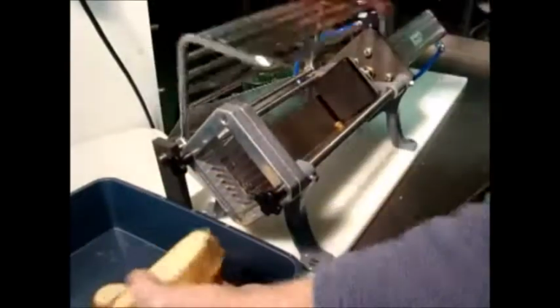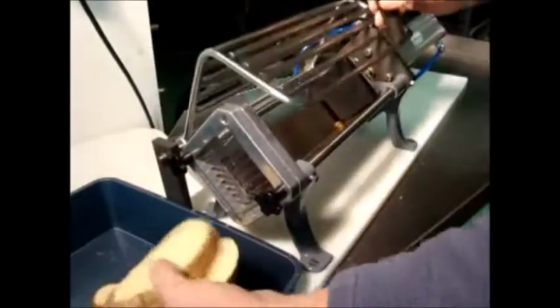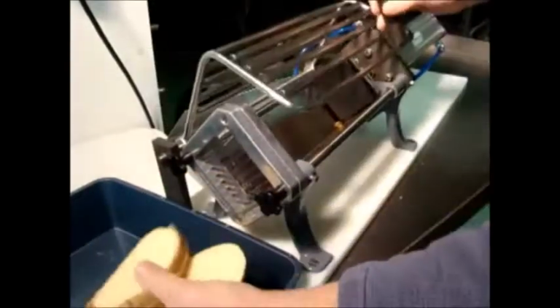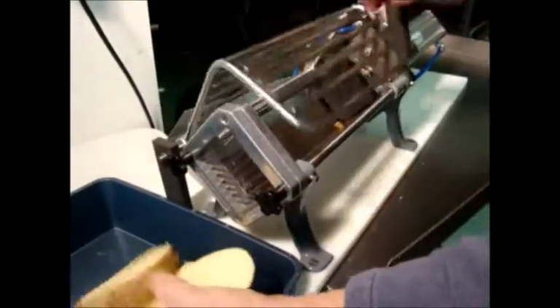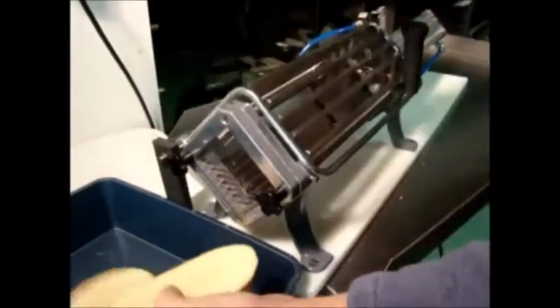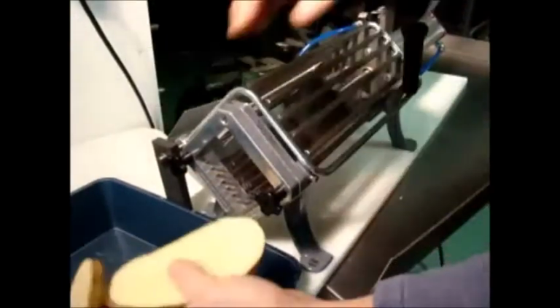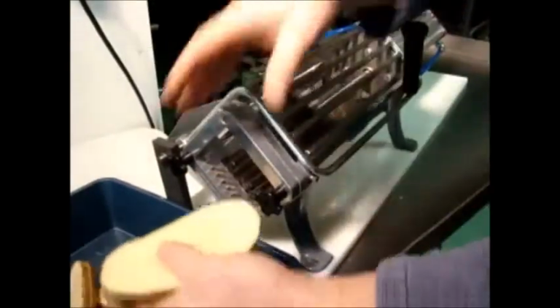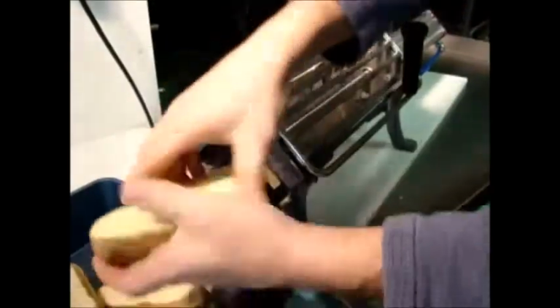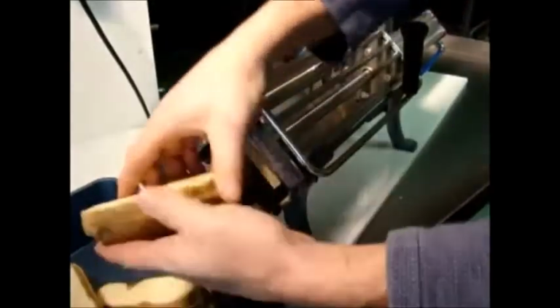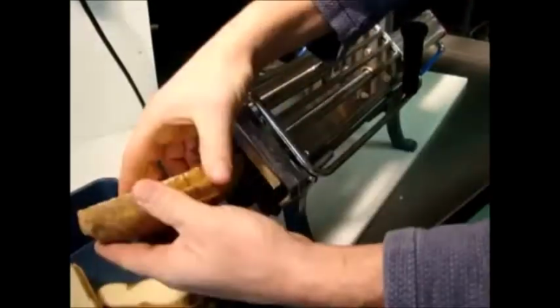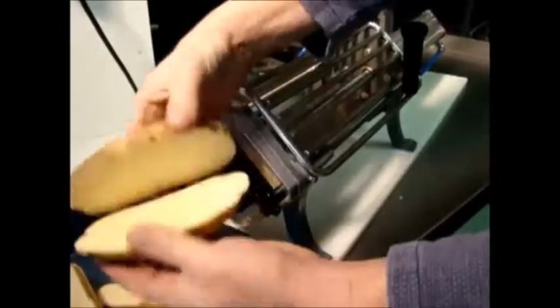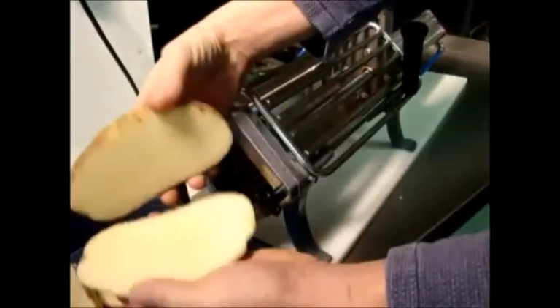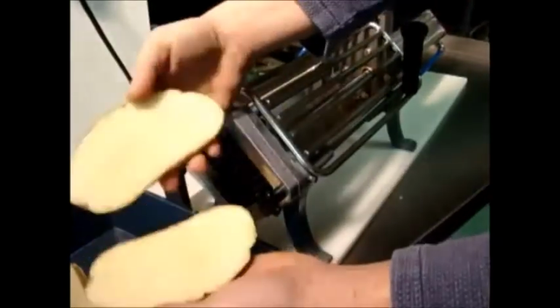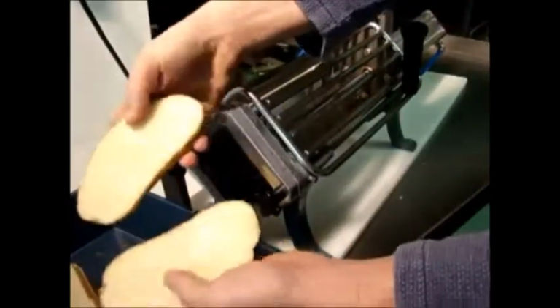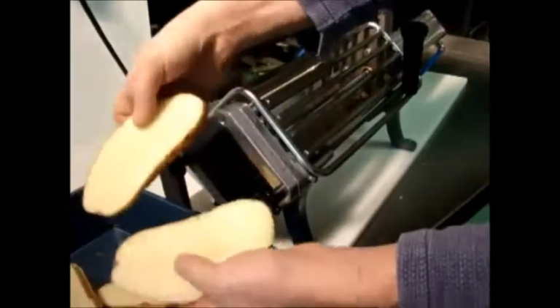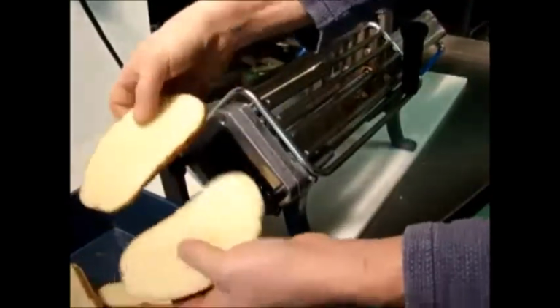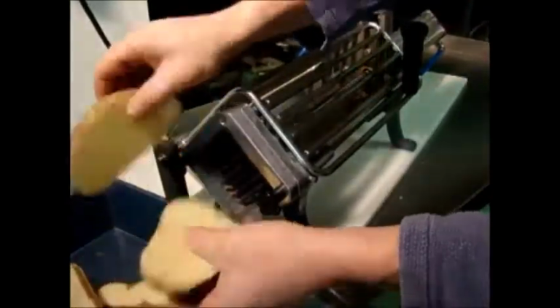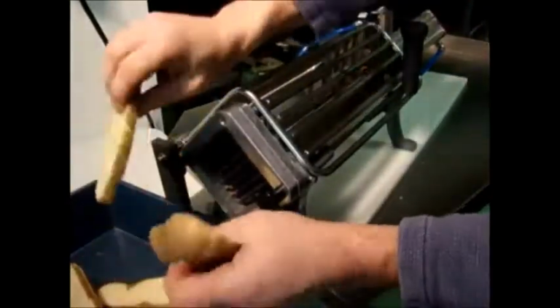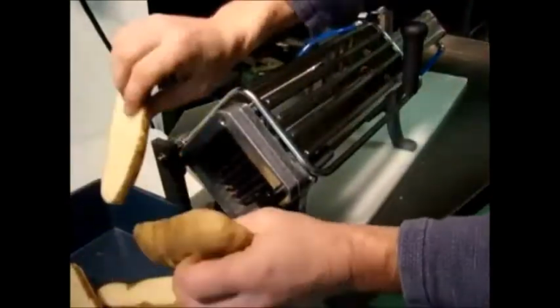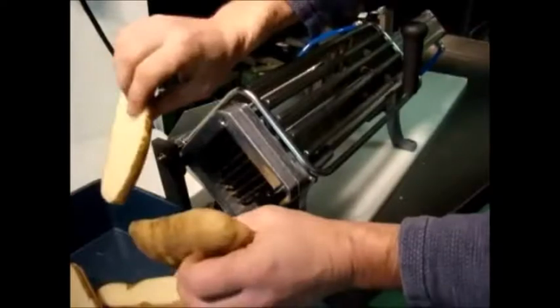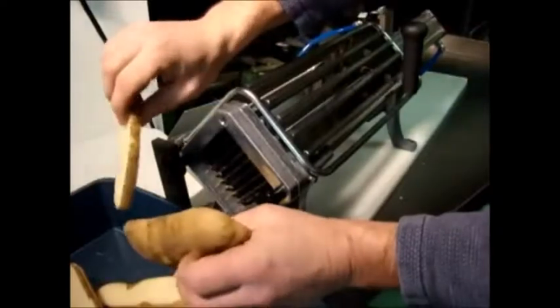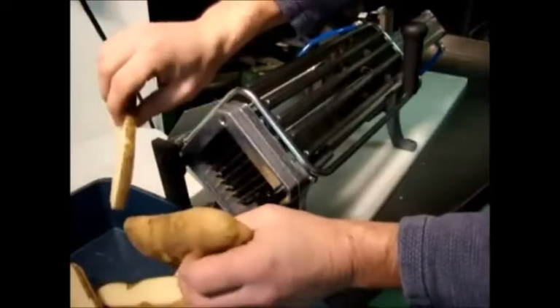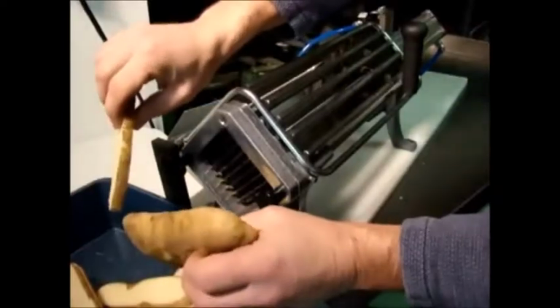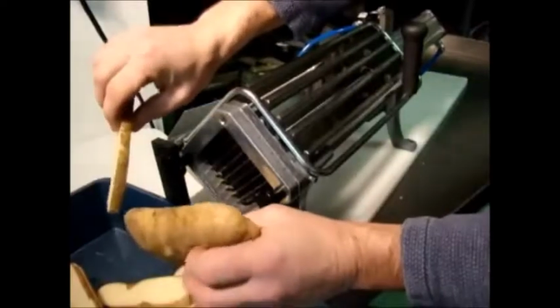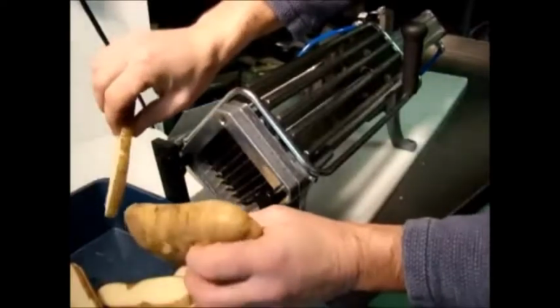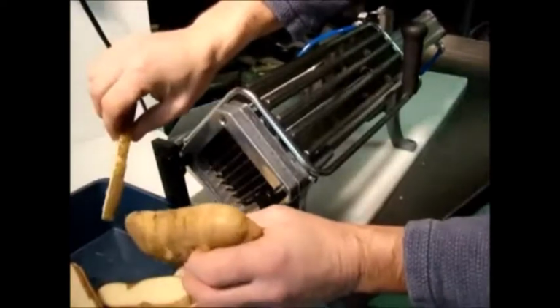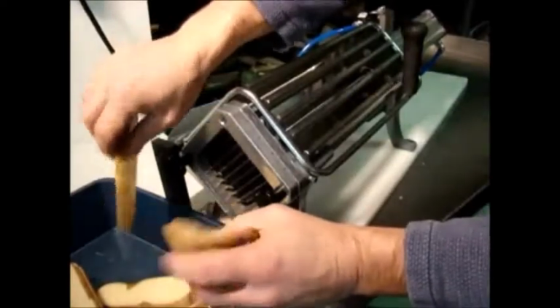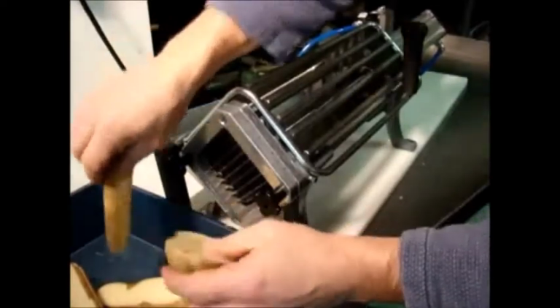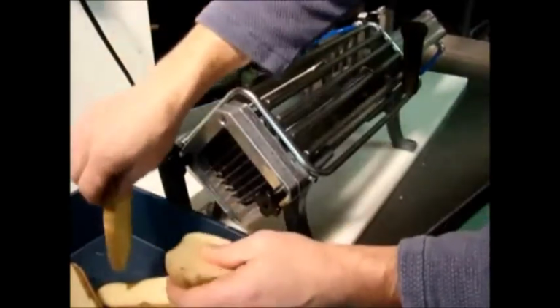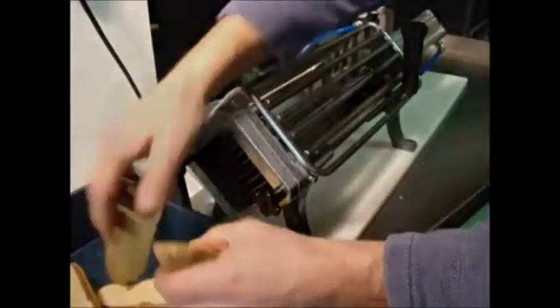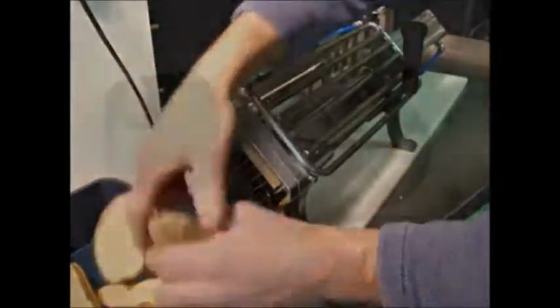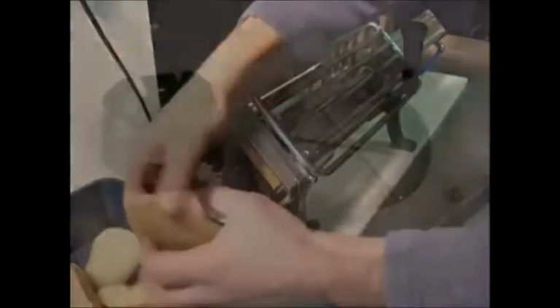And now, perfectly sliced potatoes — nice and straight, no curve.